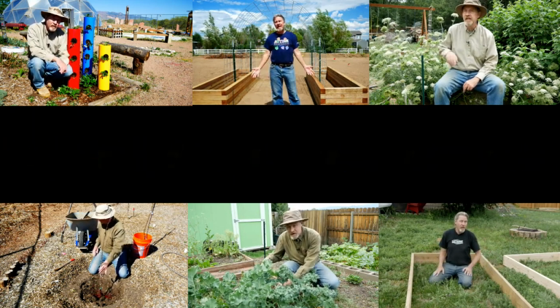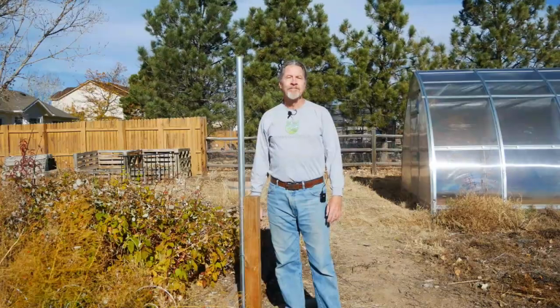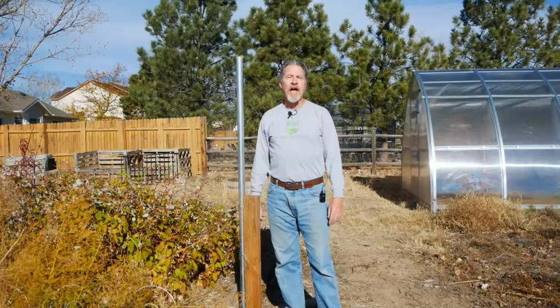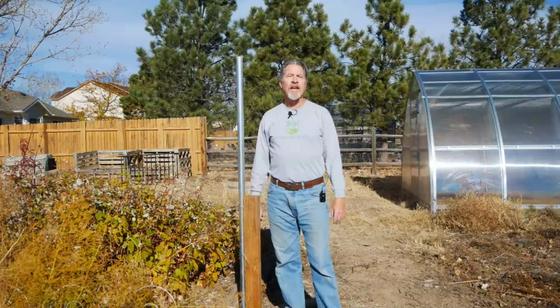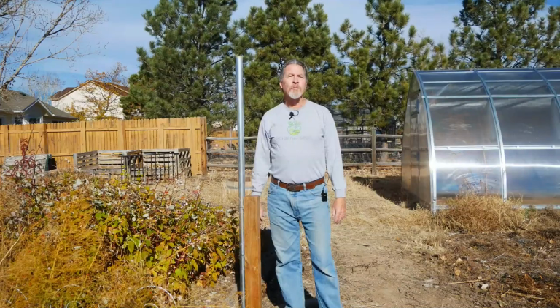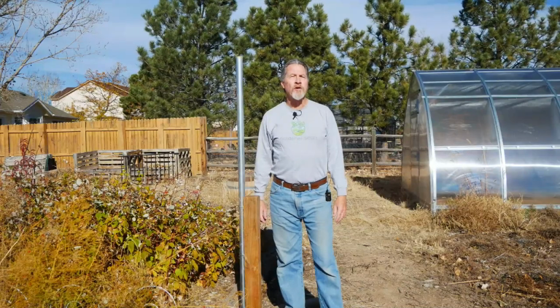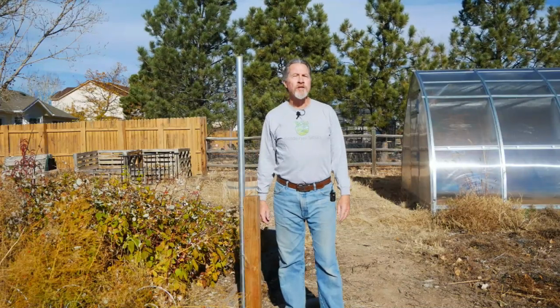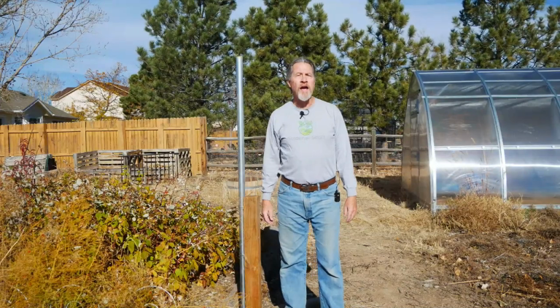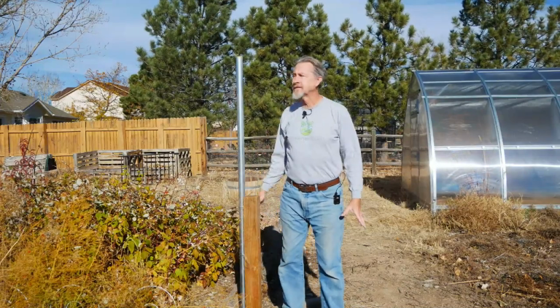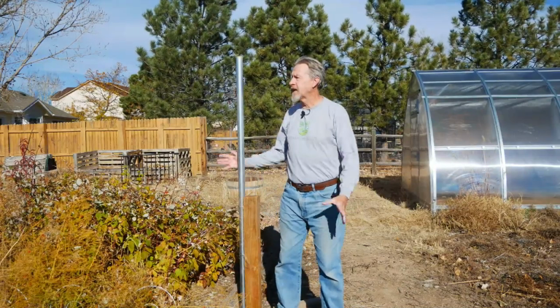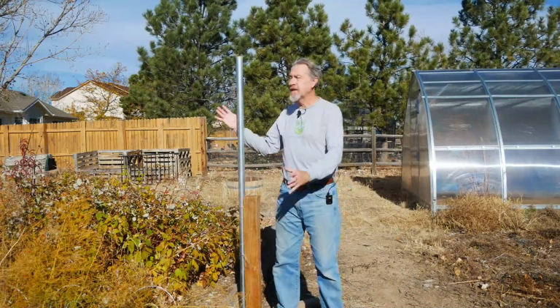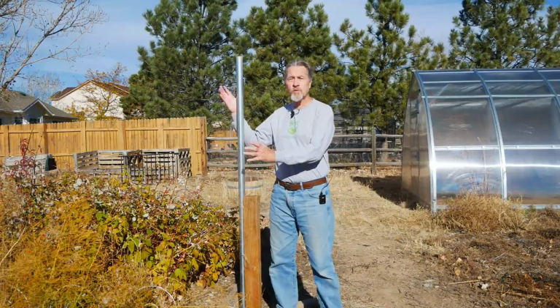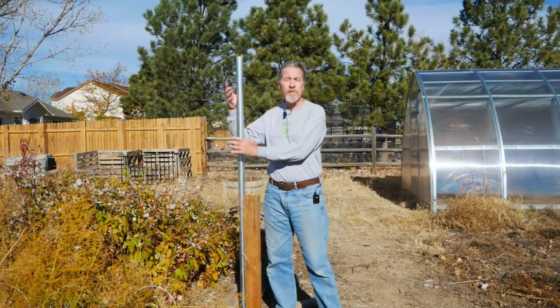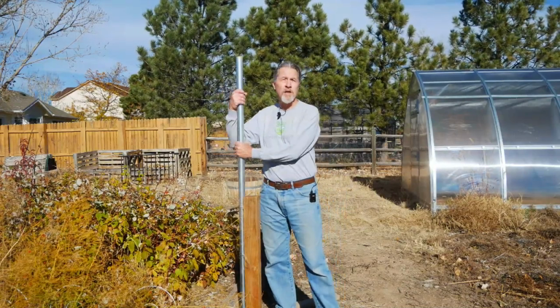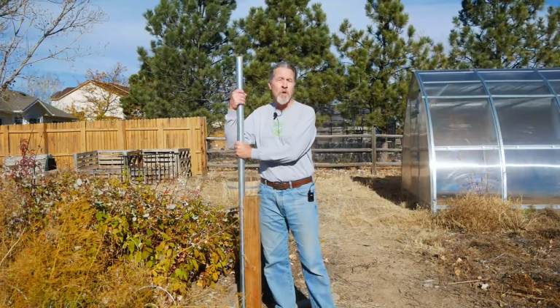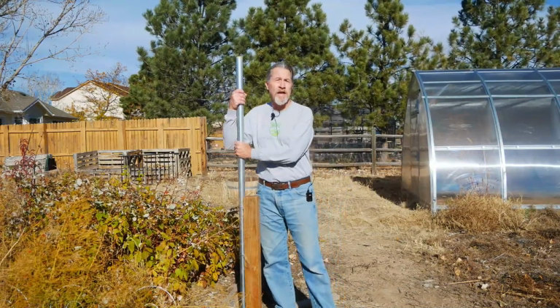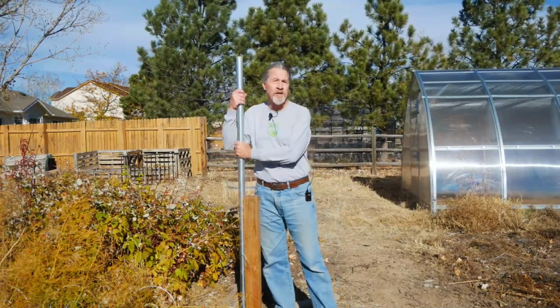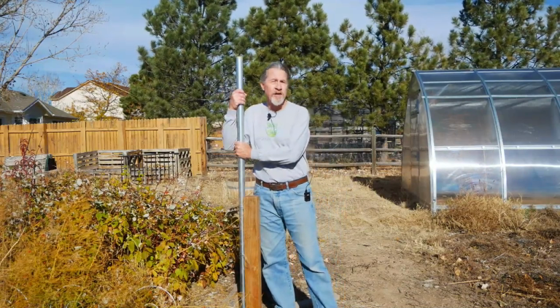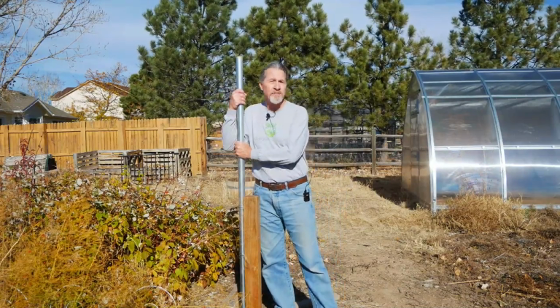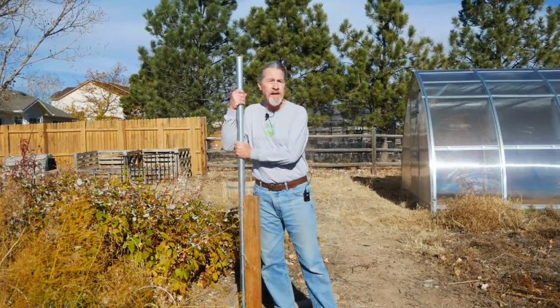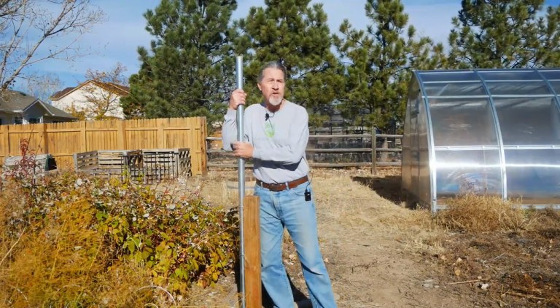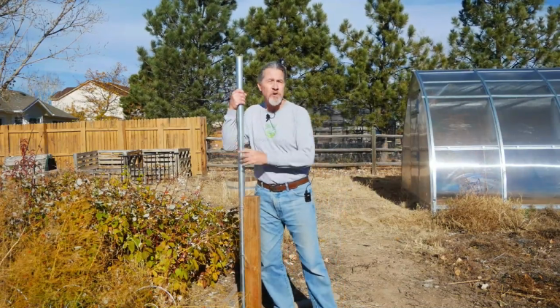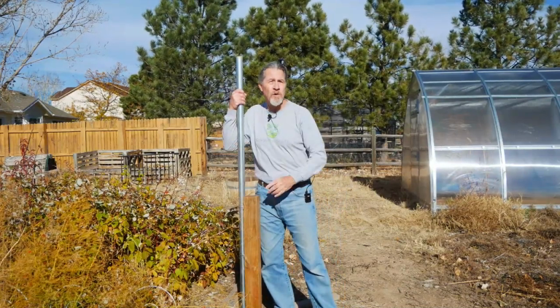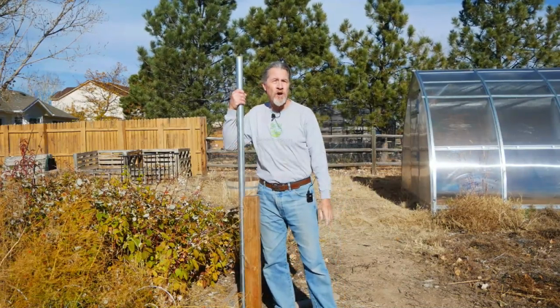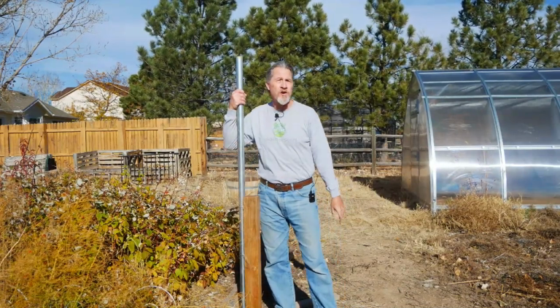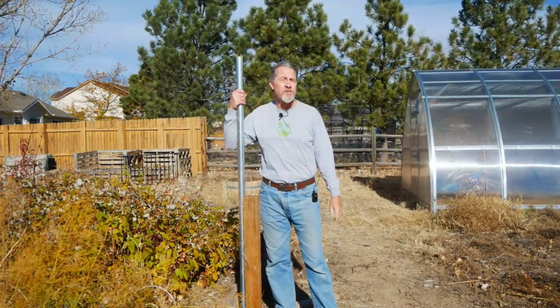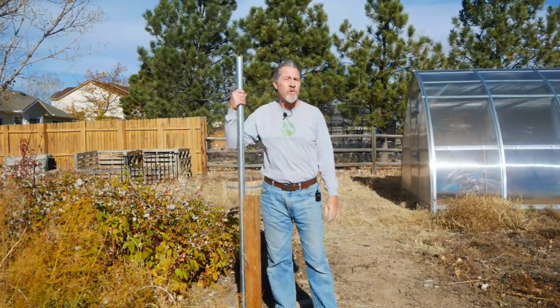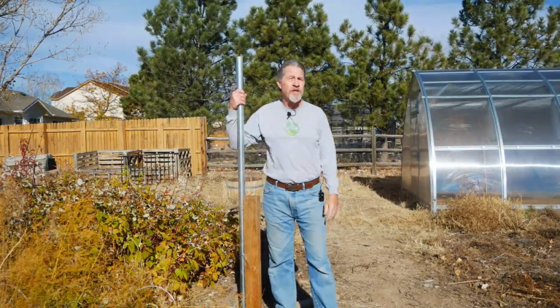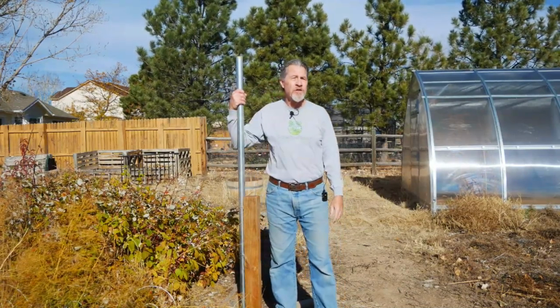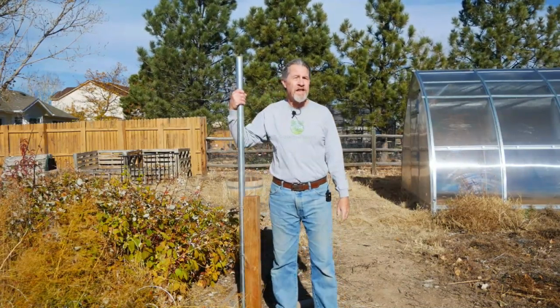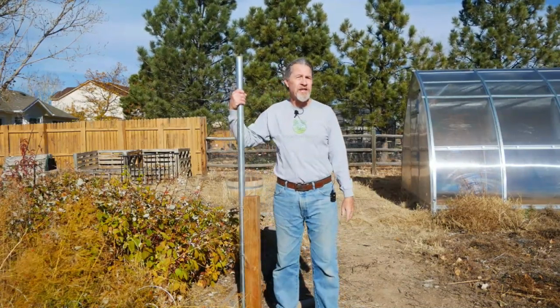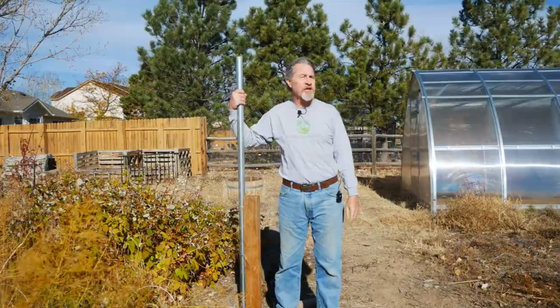Hi, I'm Gardener Scott, and this will be the location of my new garden weather station.